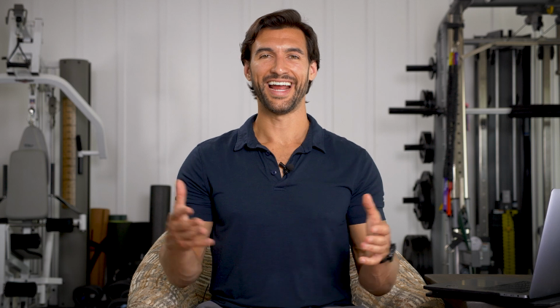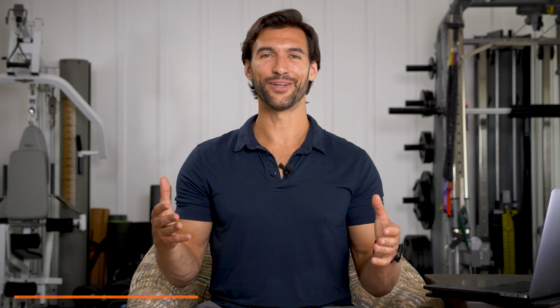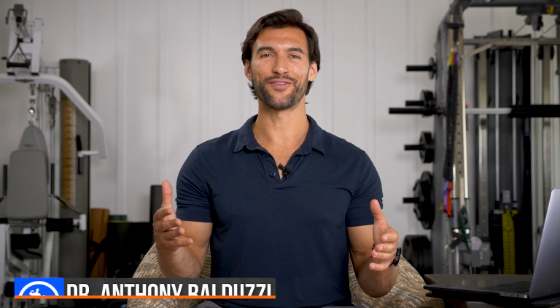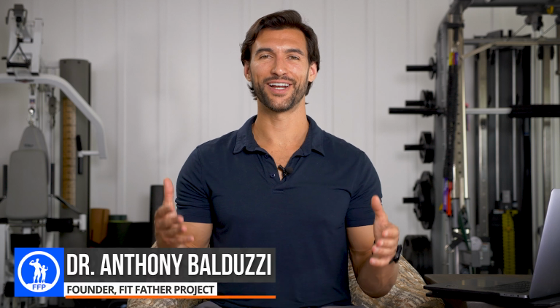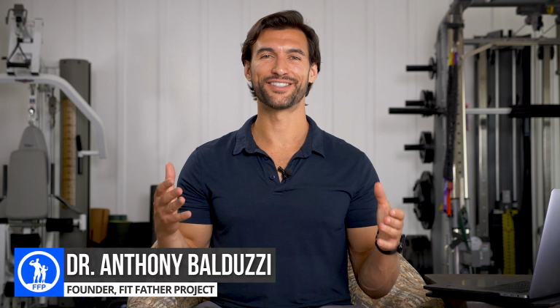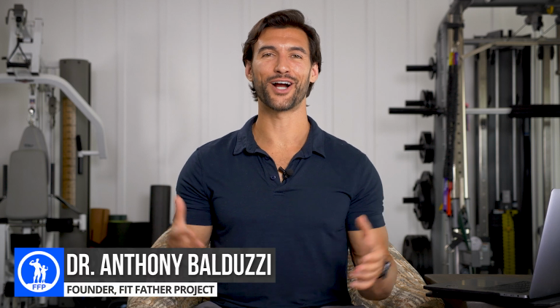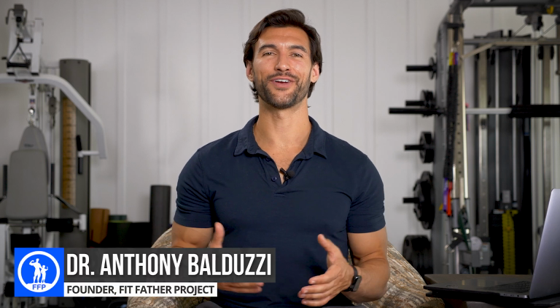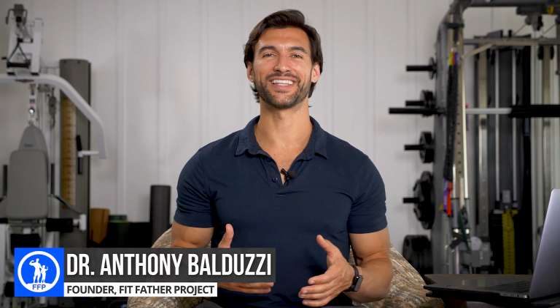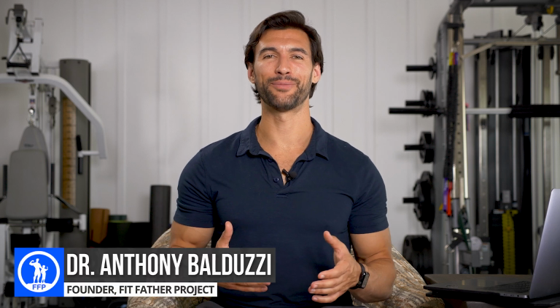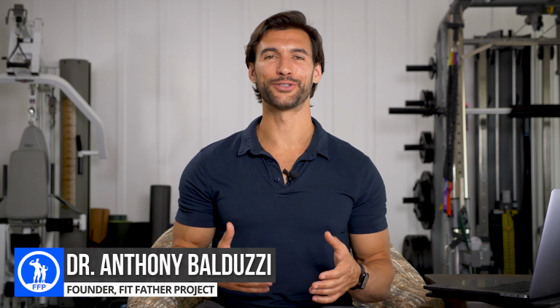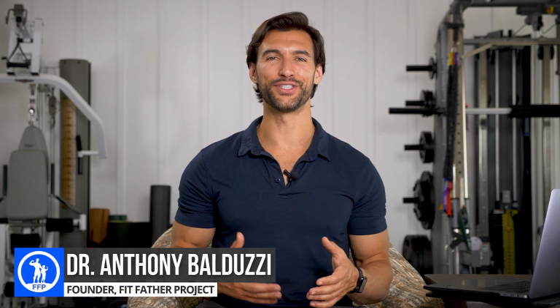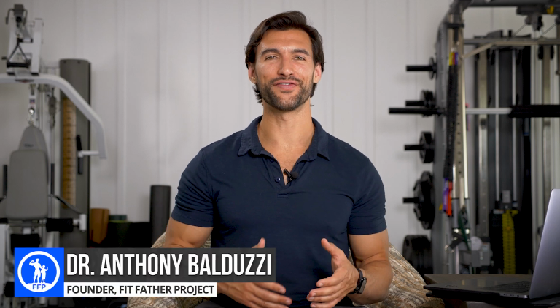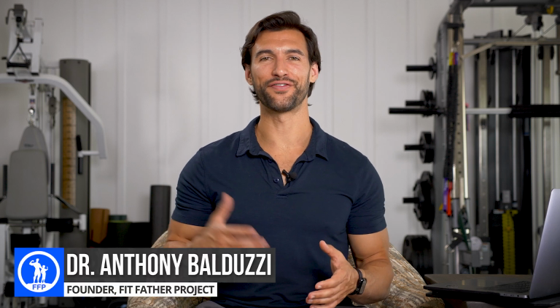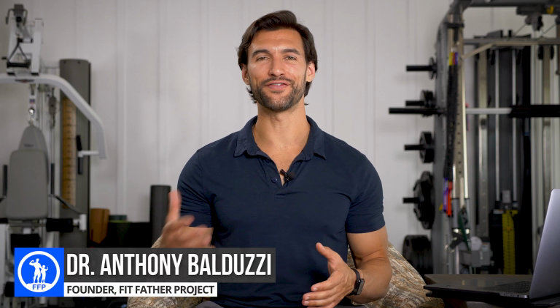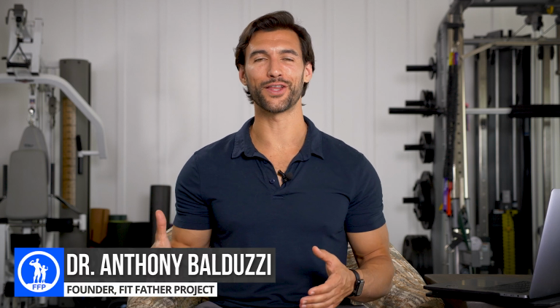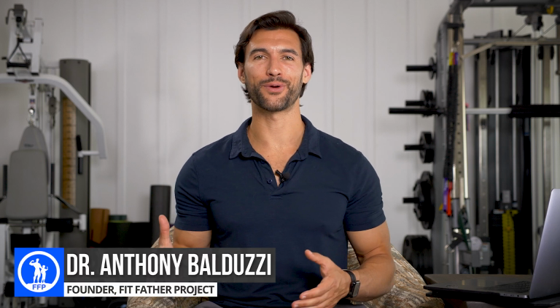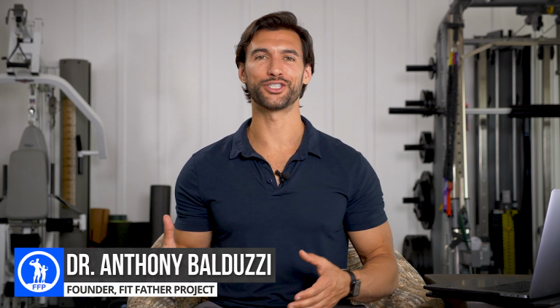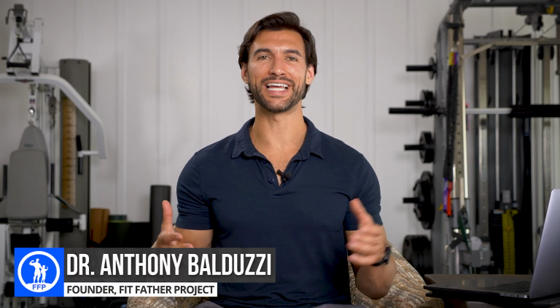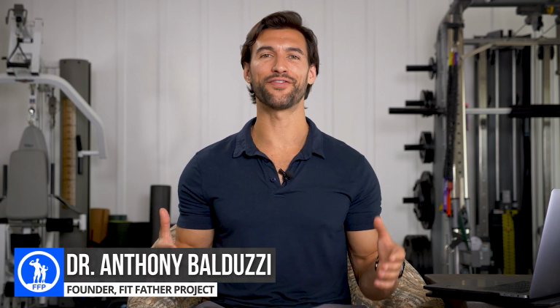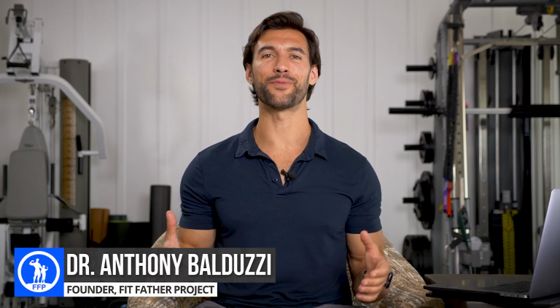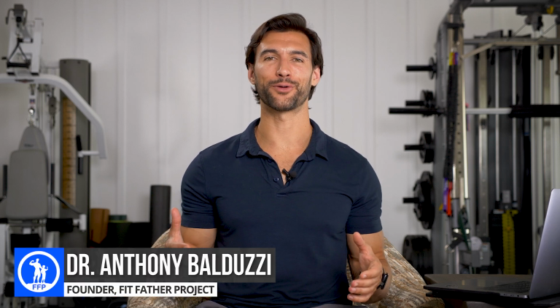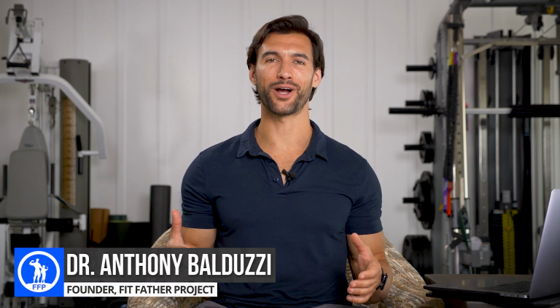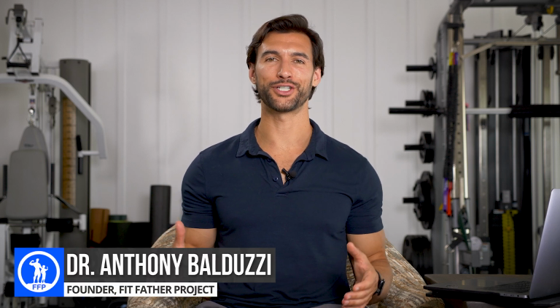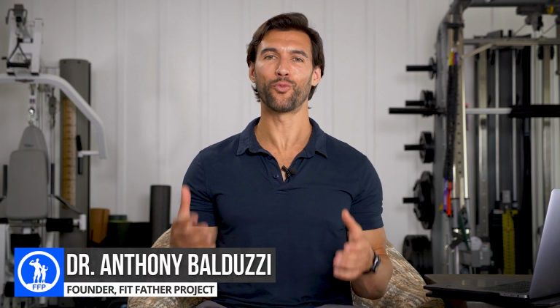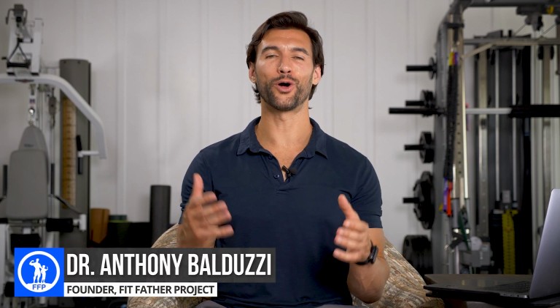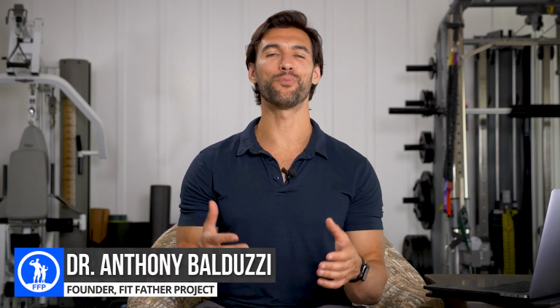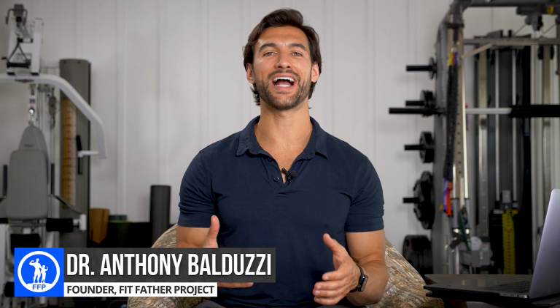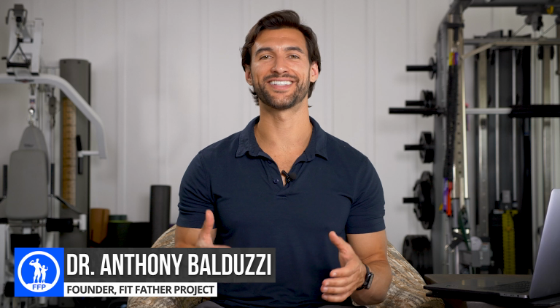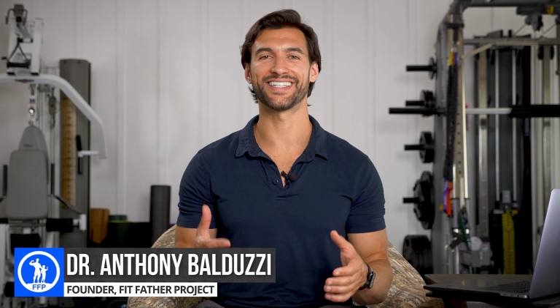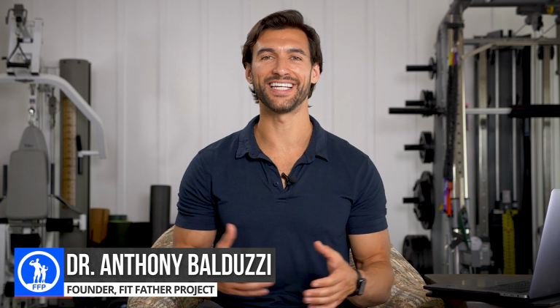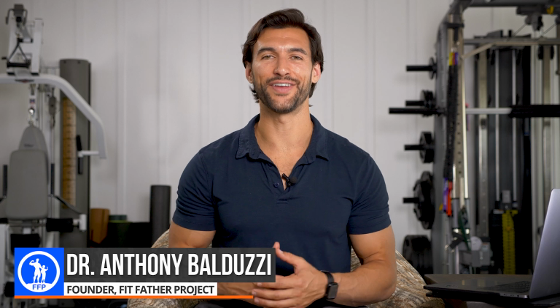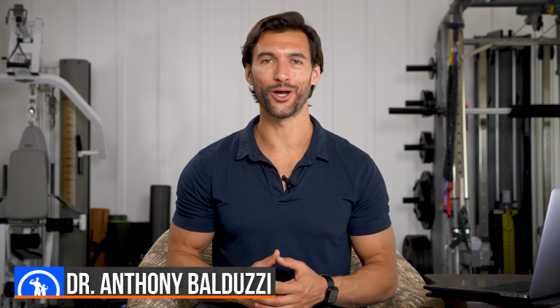Hey there, my friend. It's Dr. Anthony Balduzzi from the Fit Father Project and the Fit Mother Project. Welcome back to today's video.